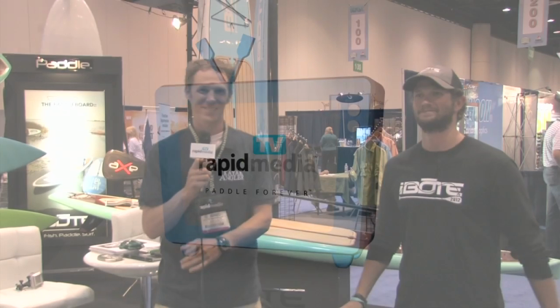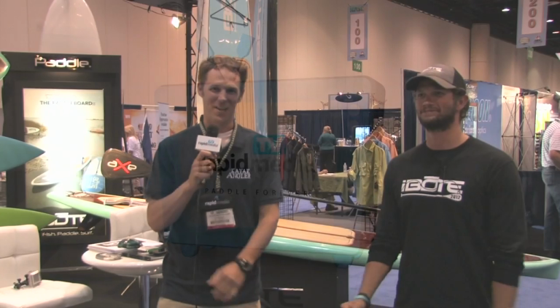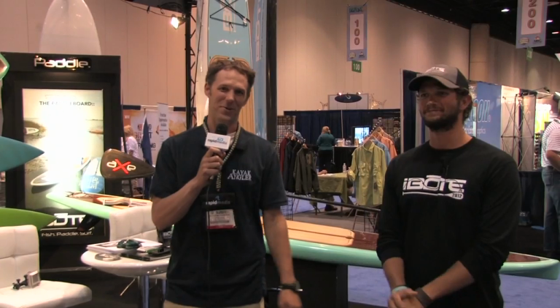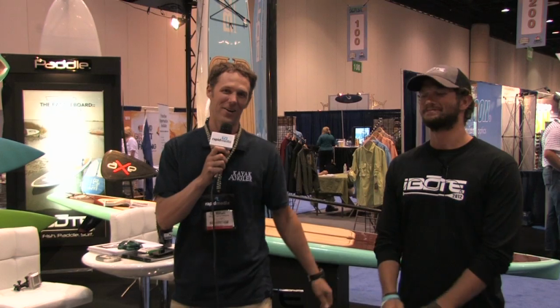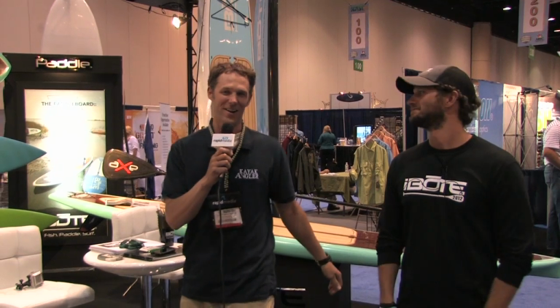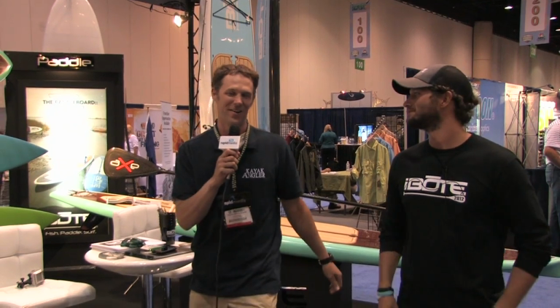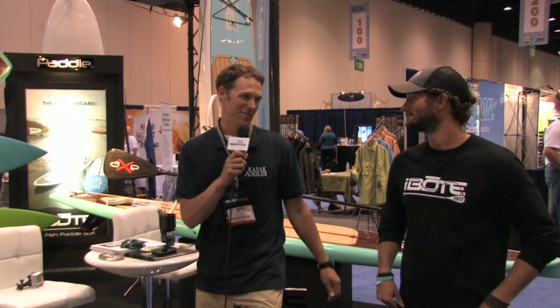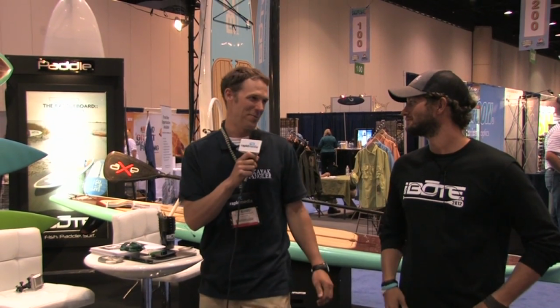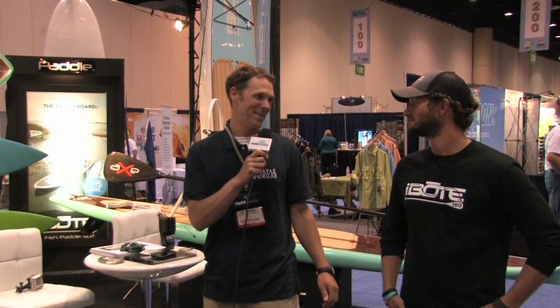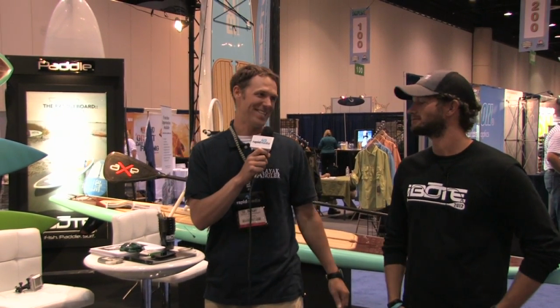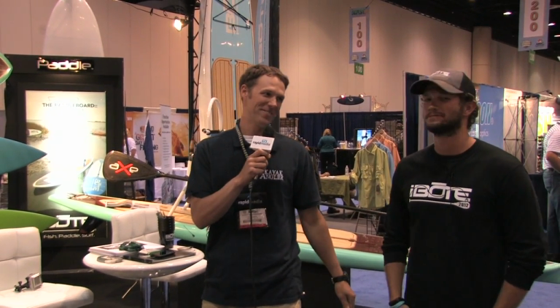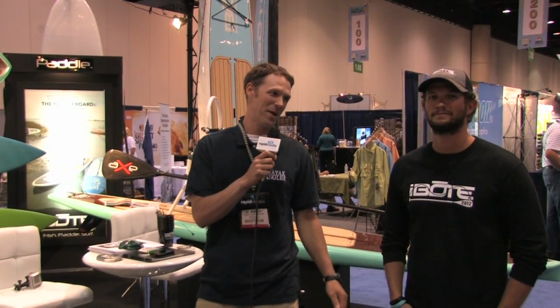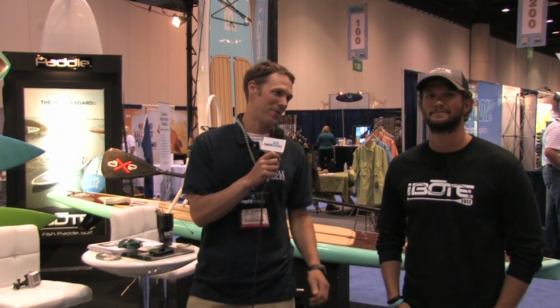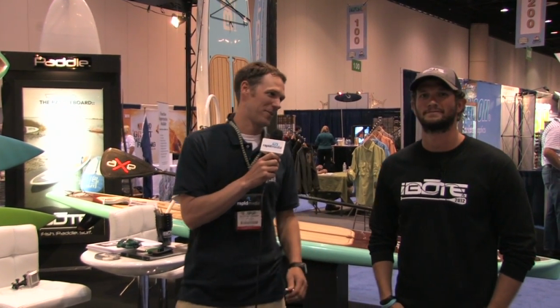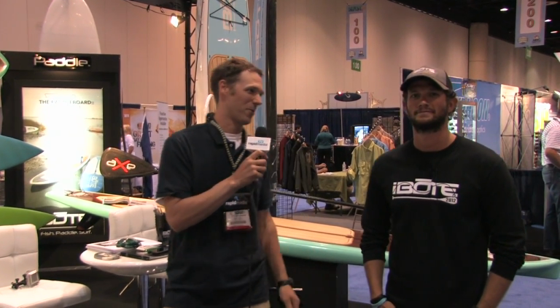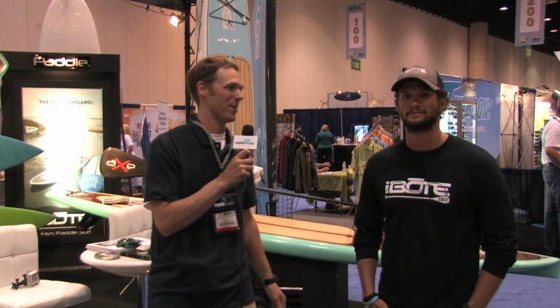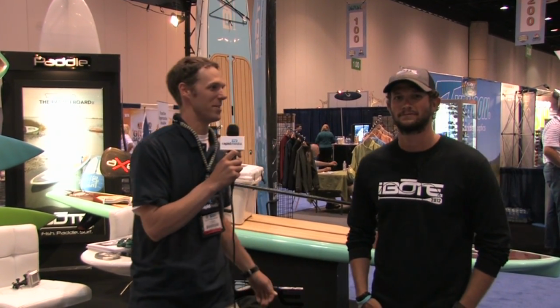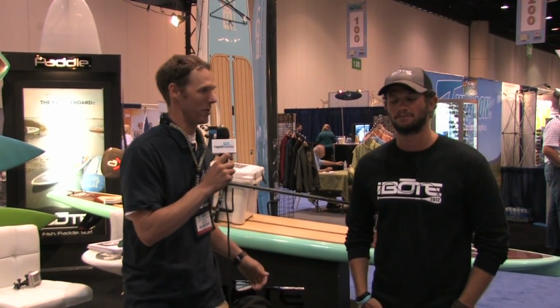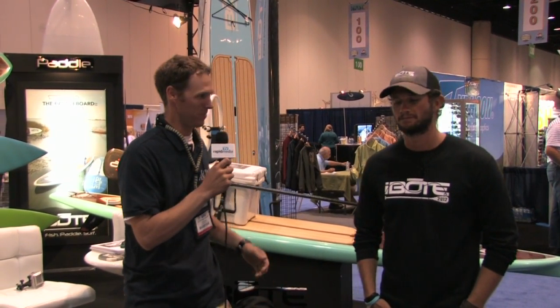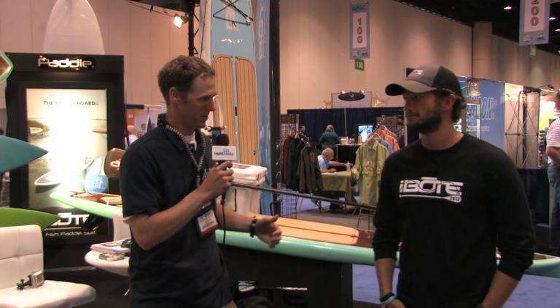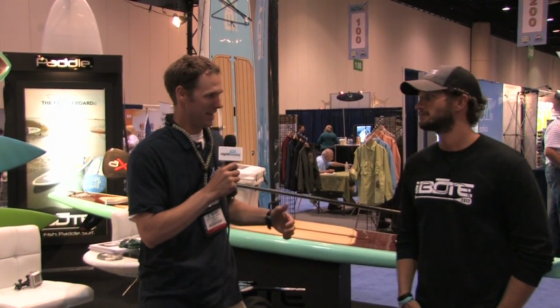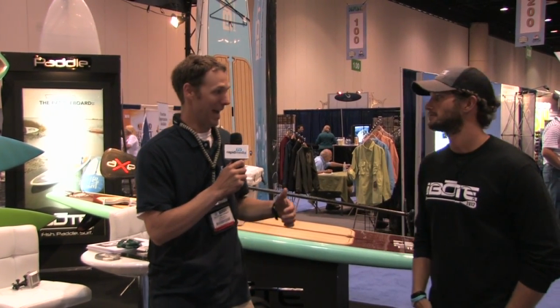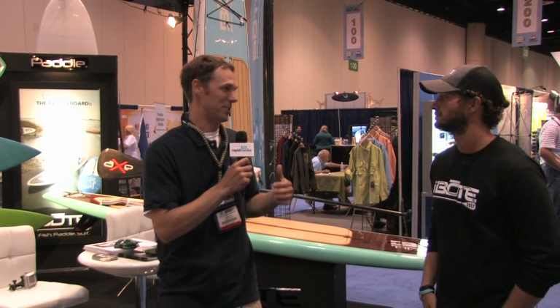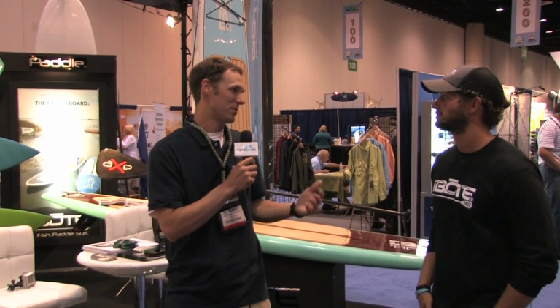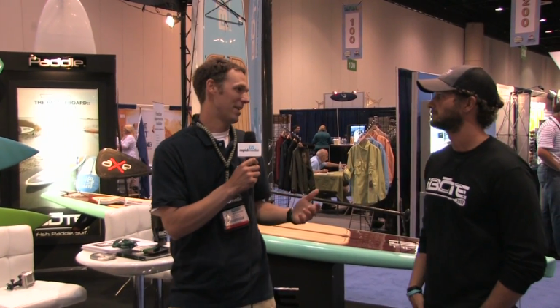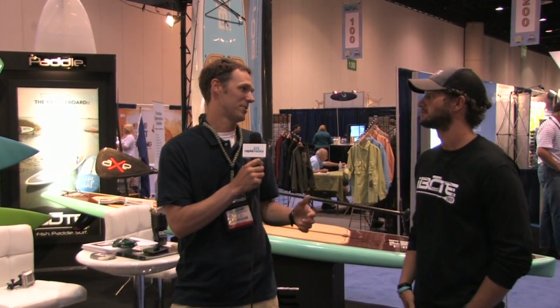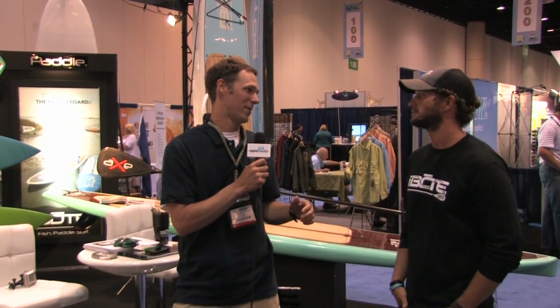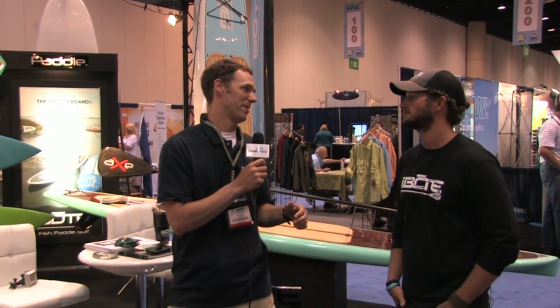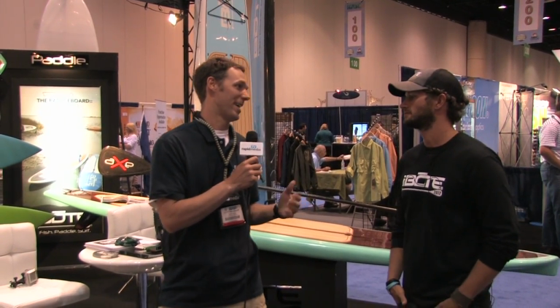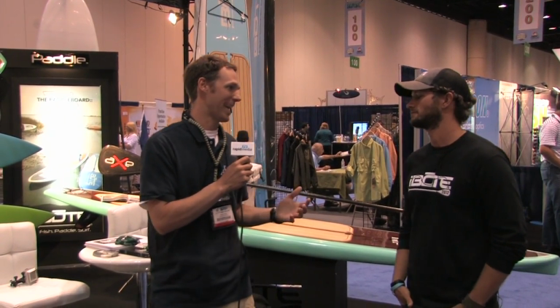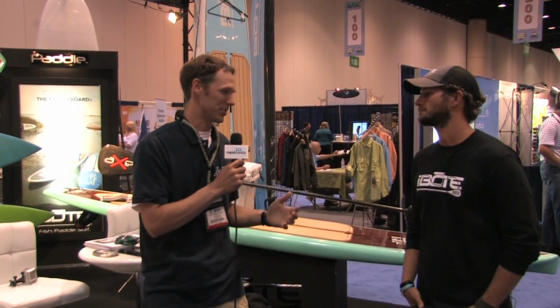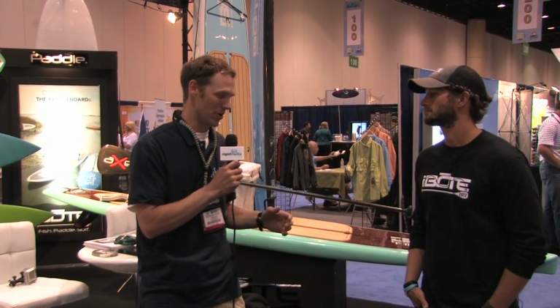Scott McGregor here with Rapid Media TV, and I'm here with Cory in the boat booth at the 2012 ICAST Show.